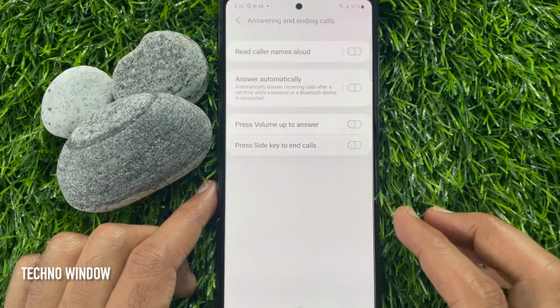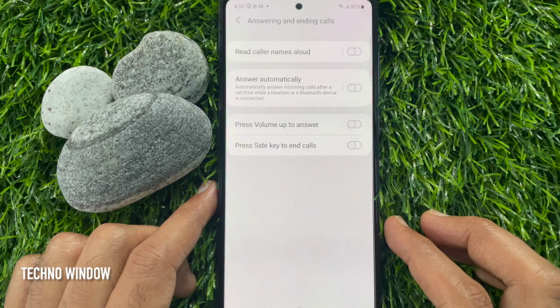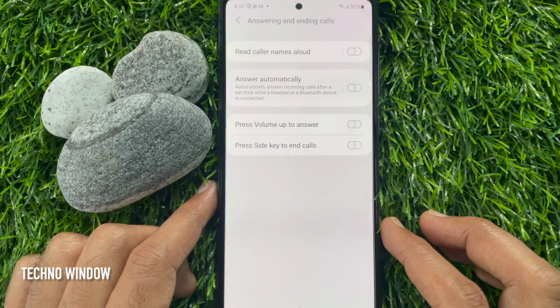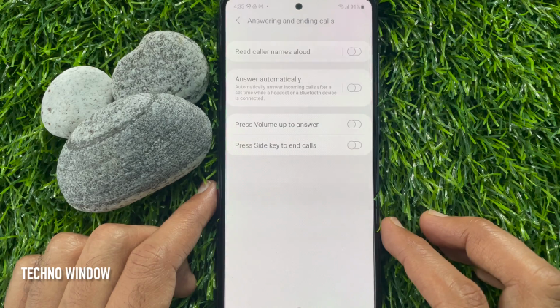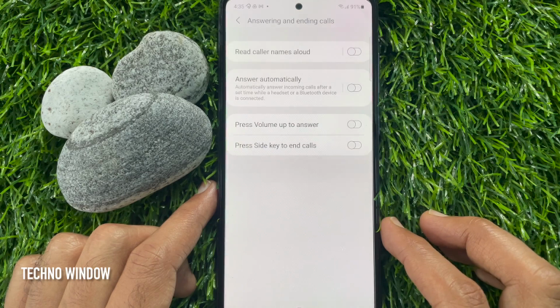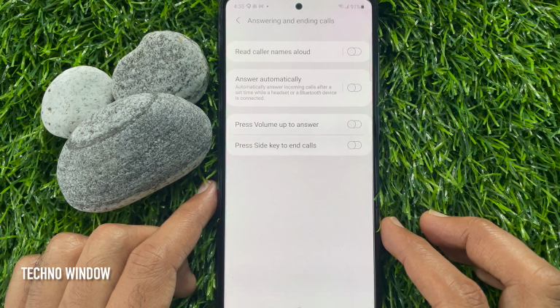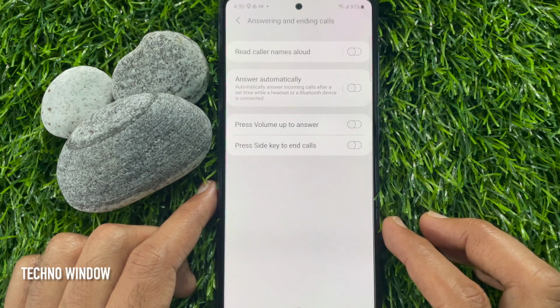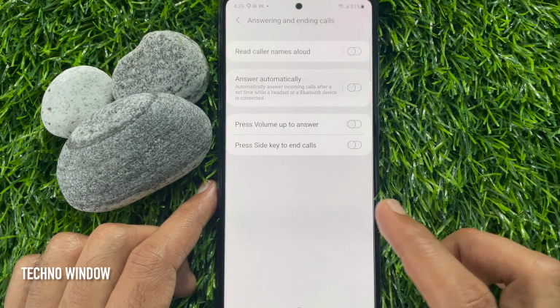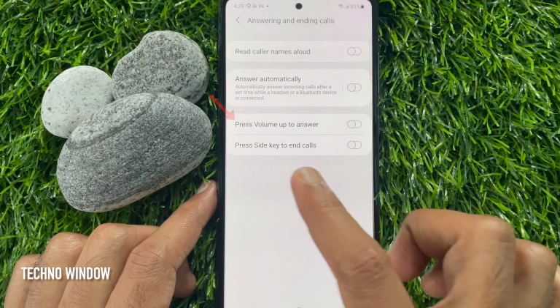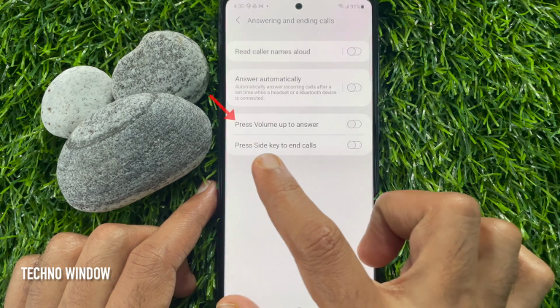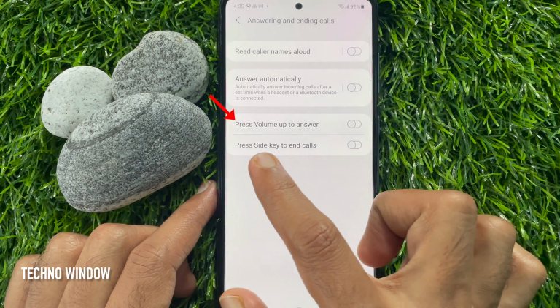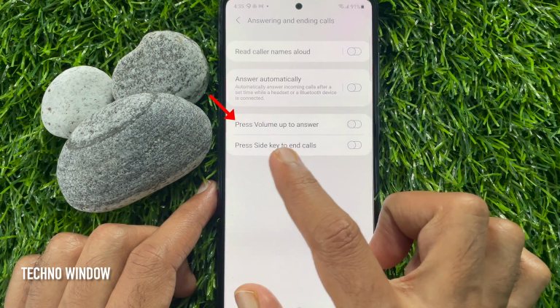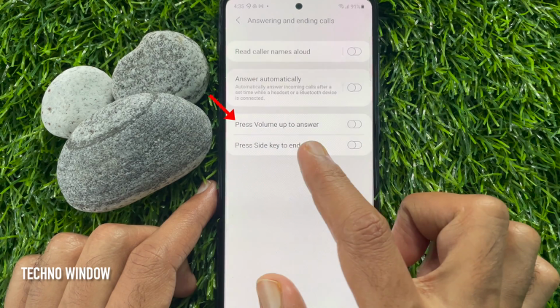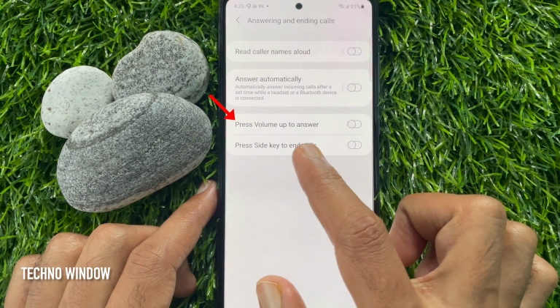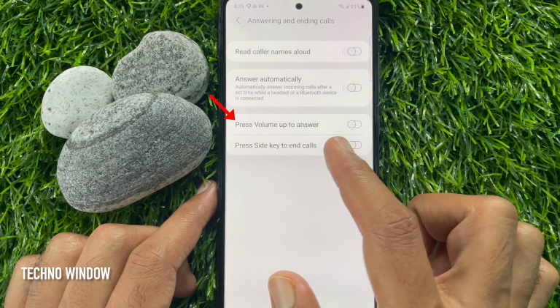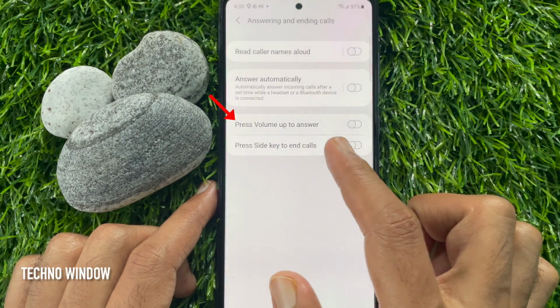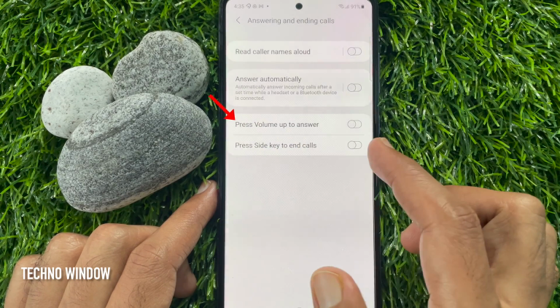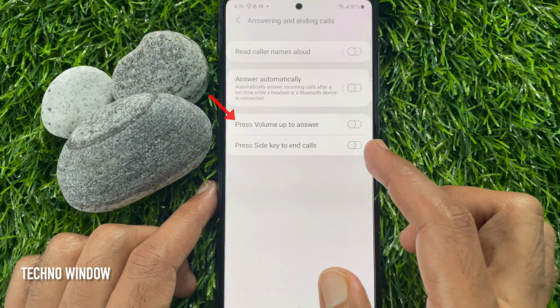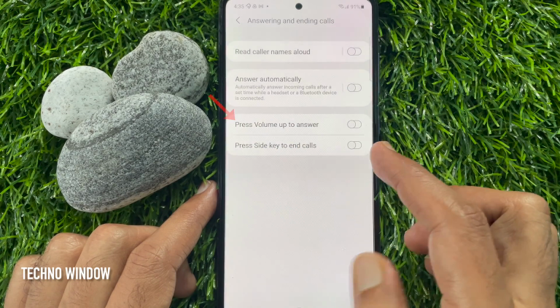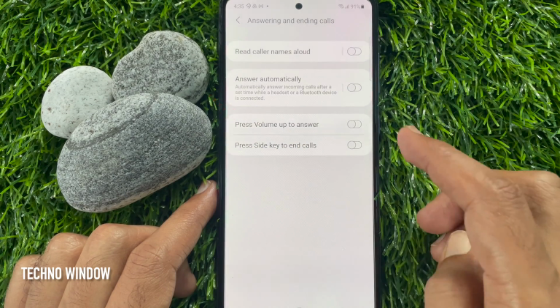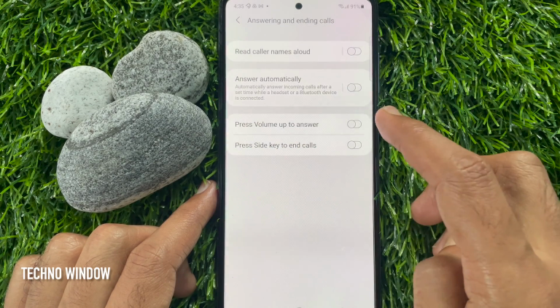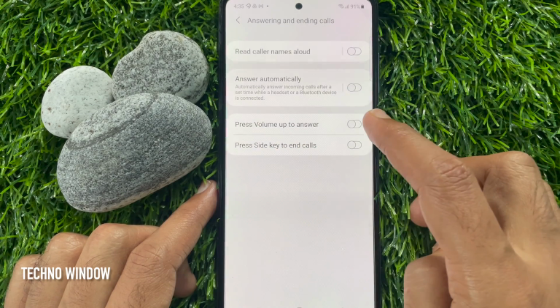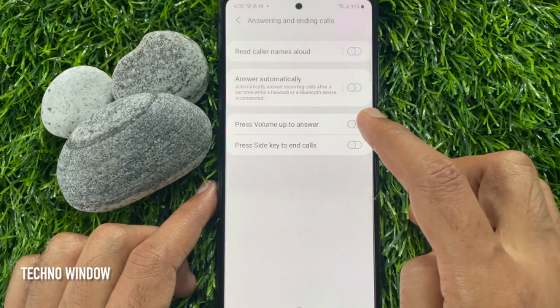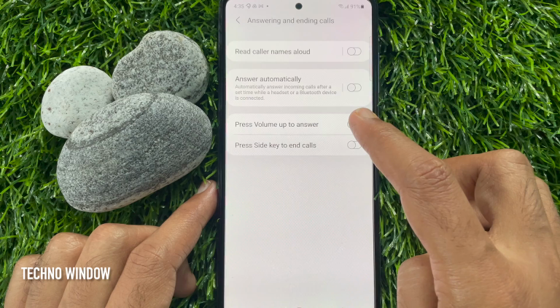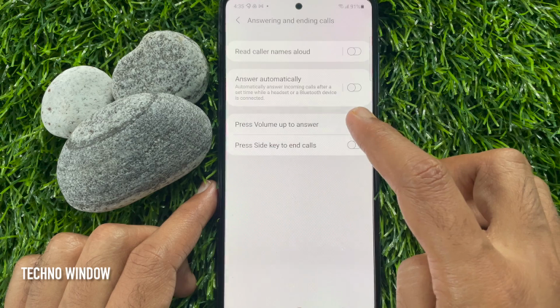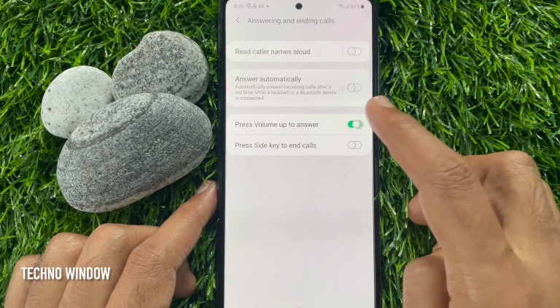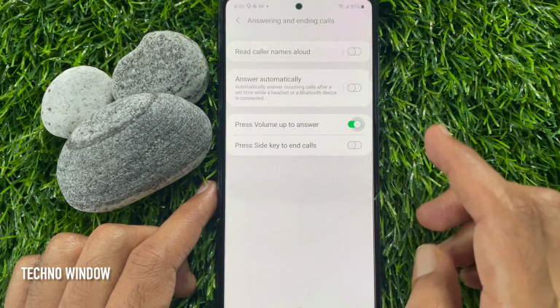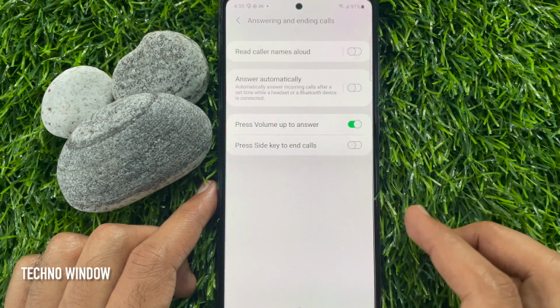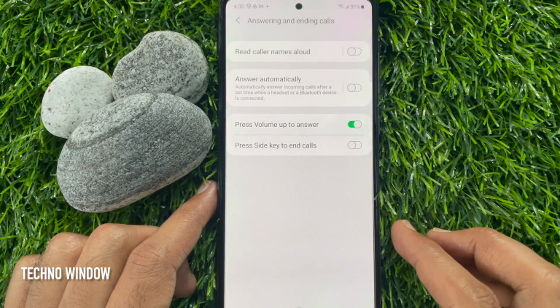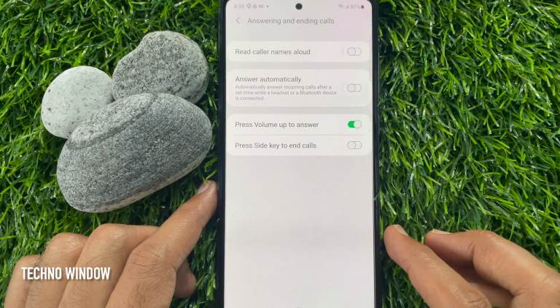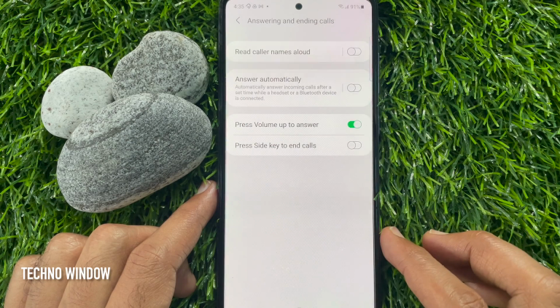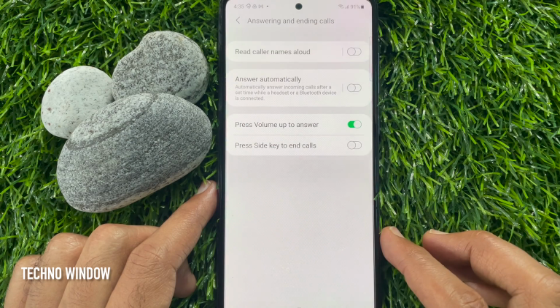Here you'll find press volume up to answer. Just toggle on press volume up to answer.